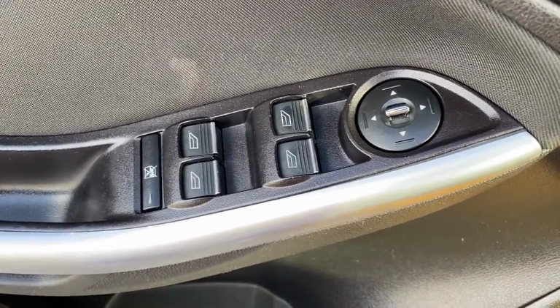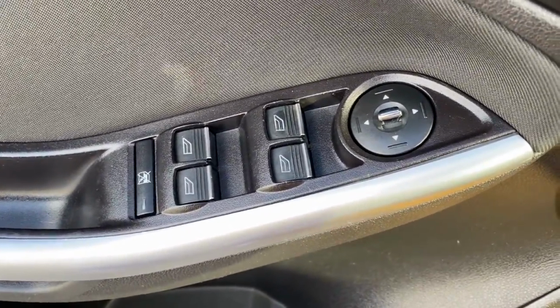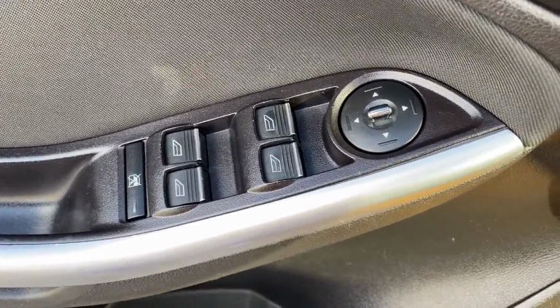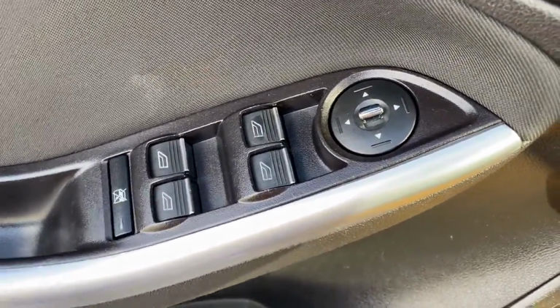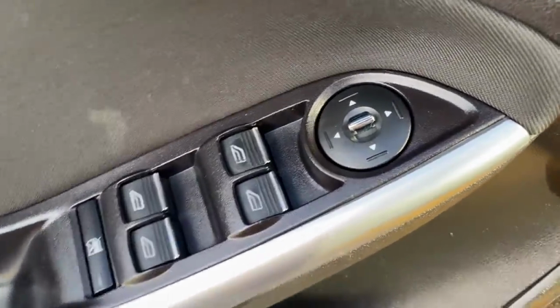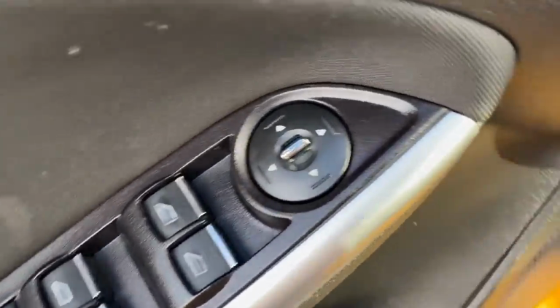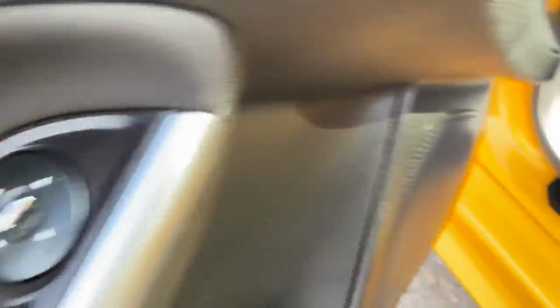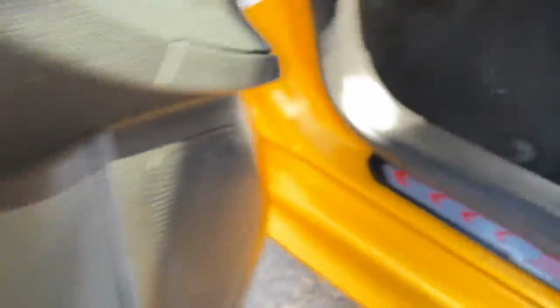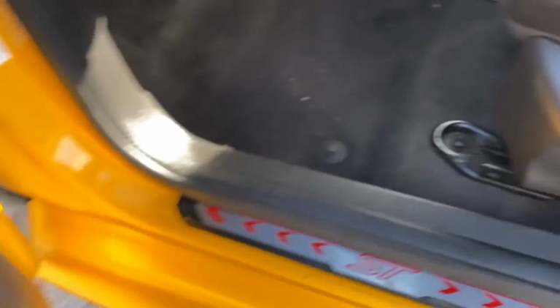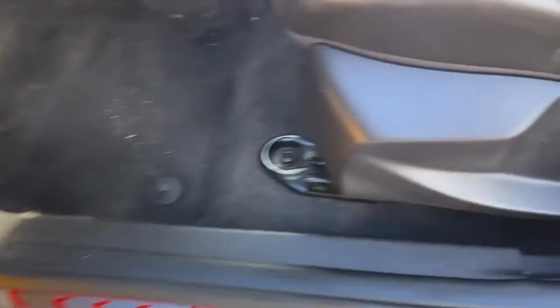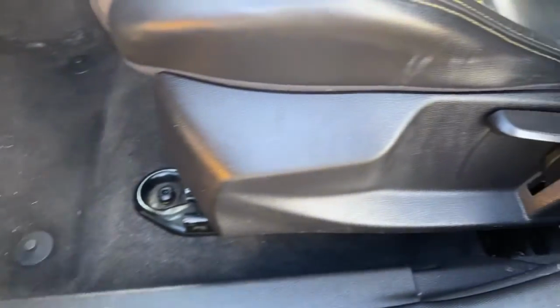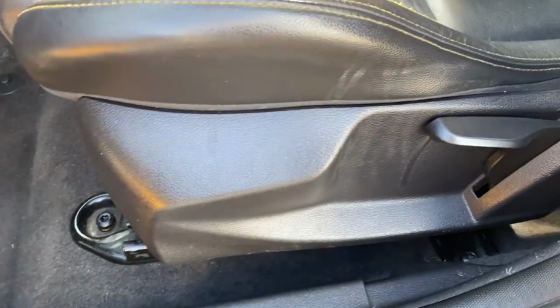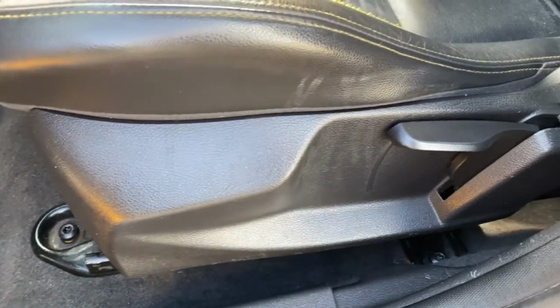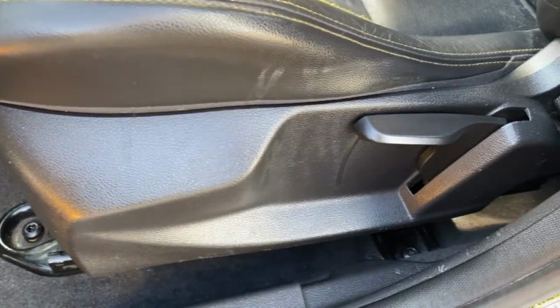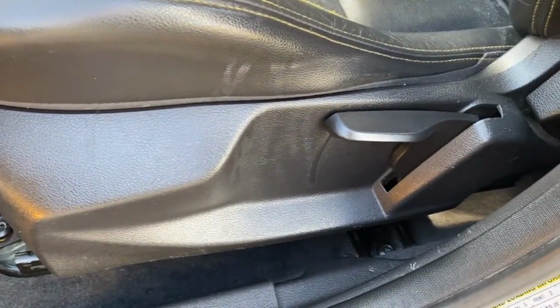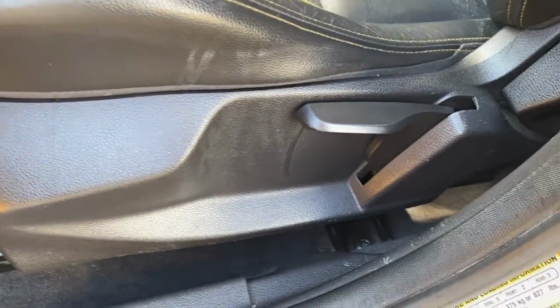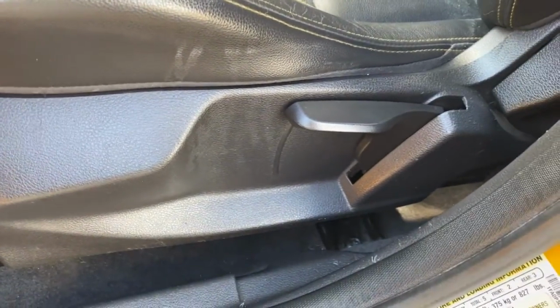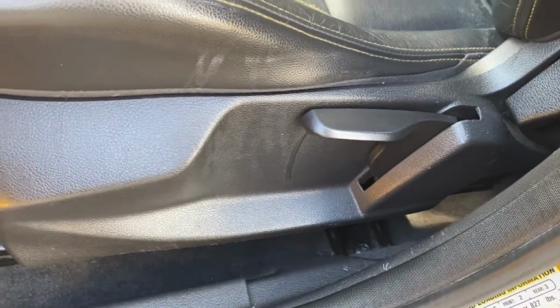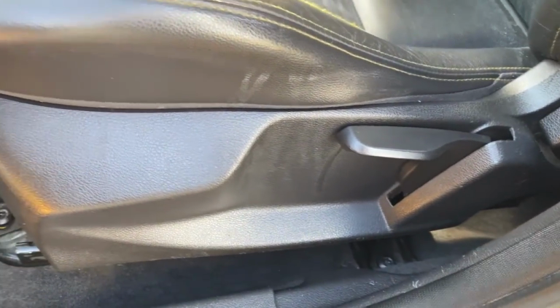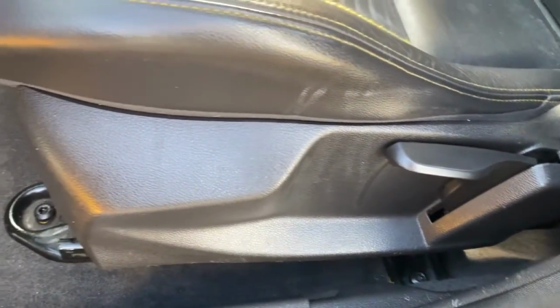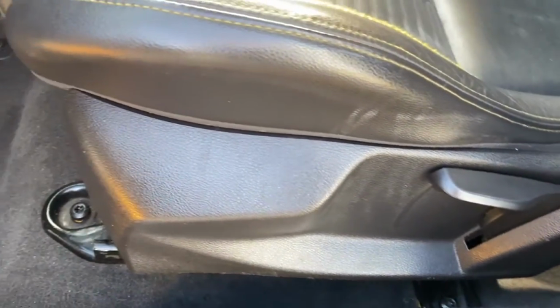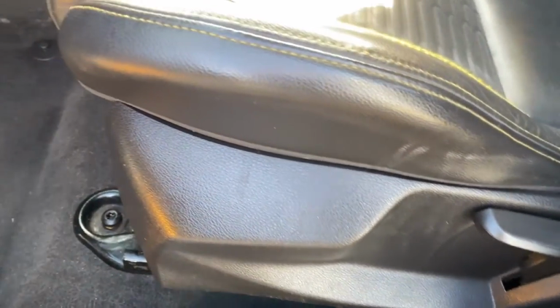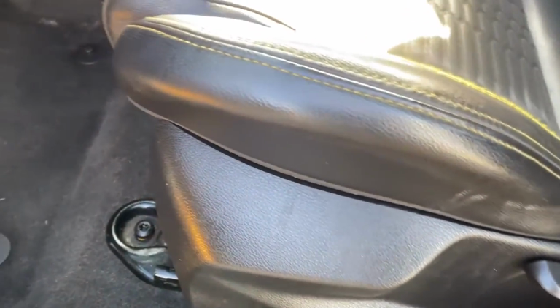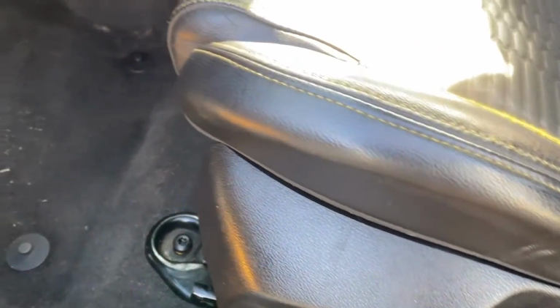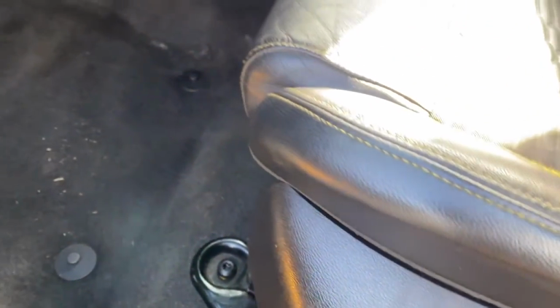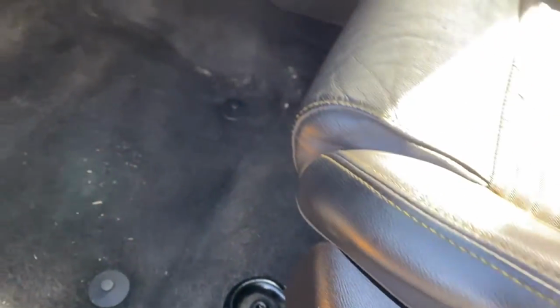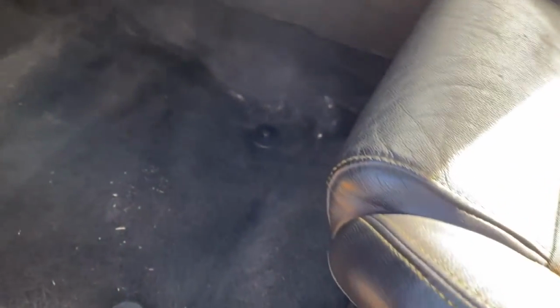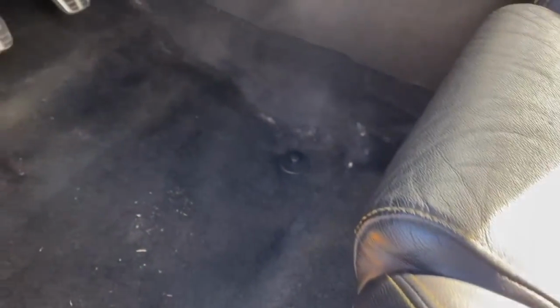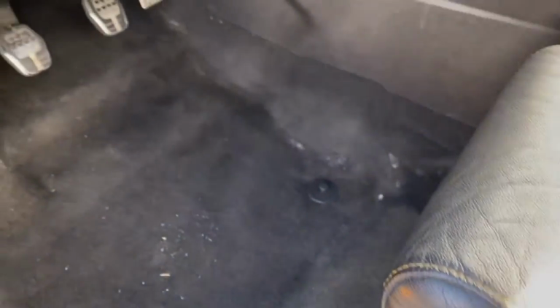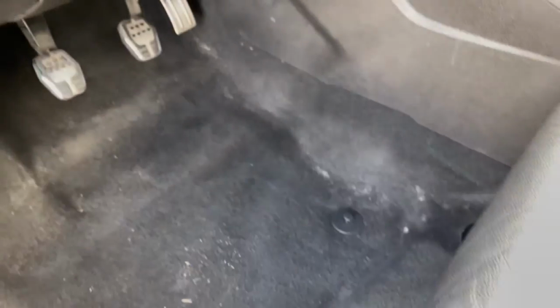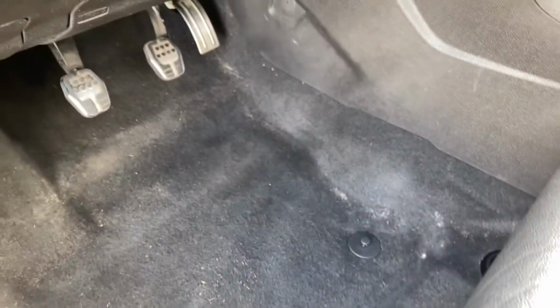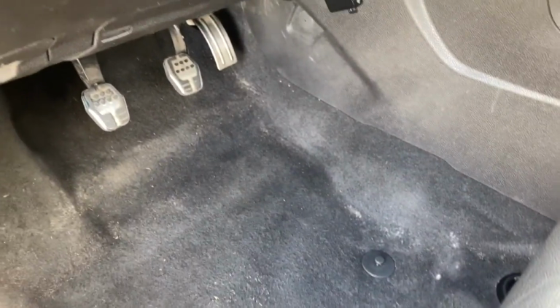Aluminum wheels, alarm, electronic stability control, rear spoiler, and leather steering wheel.